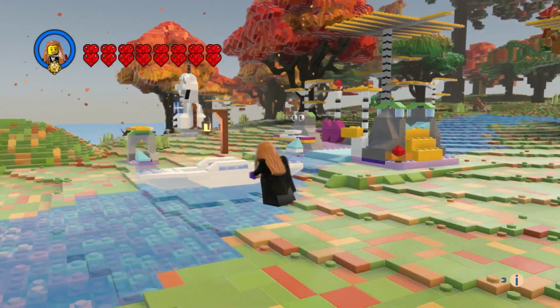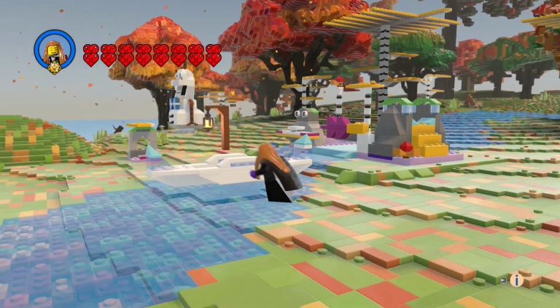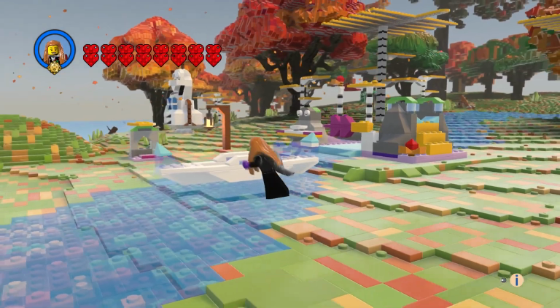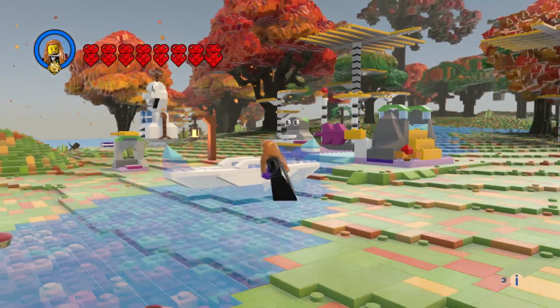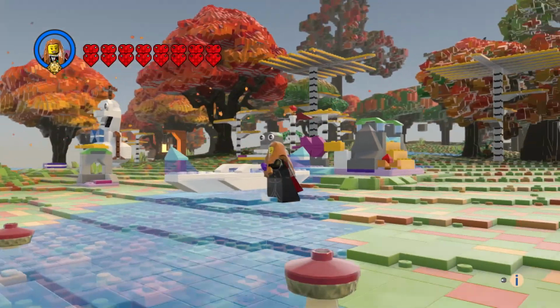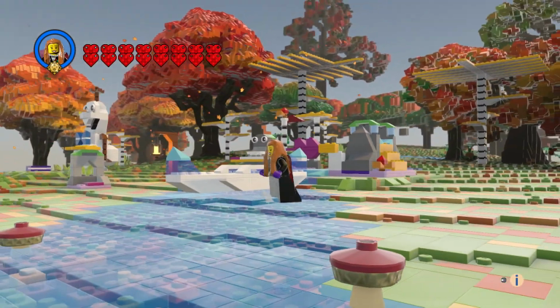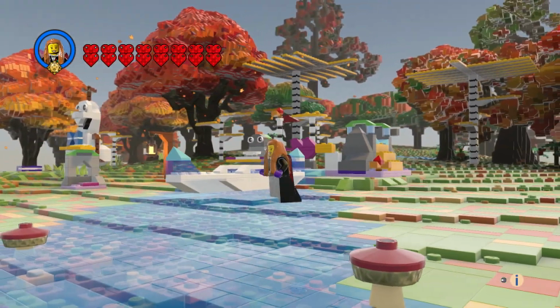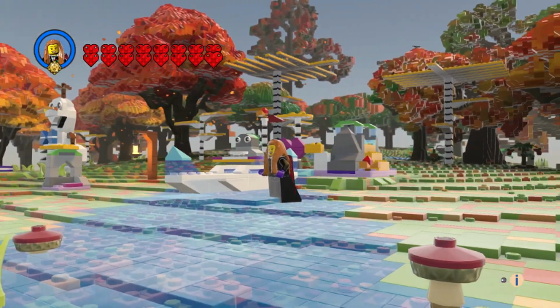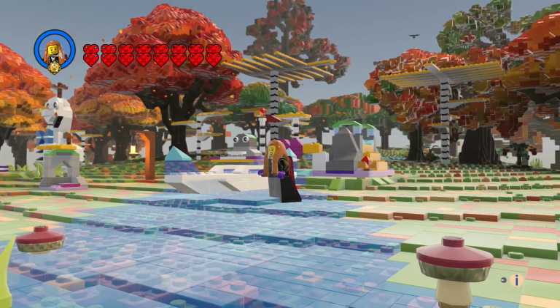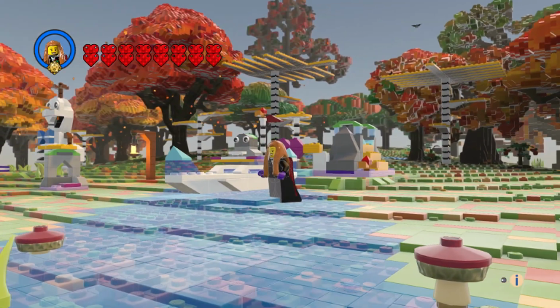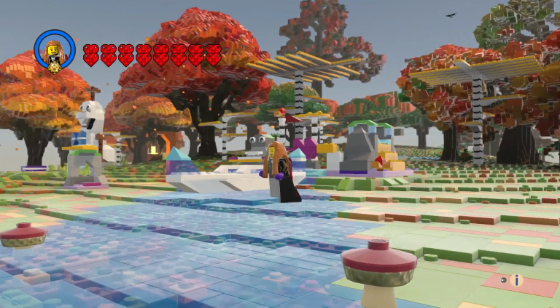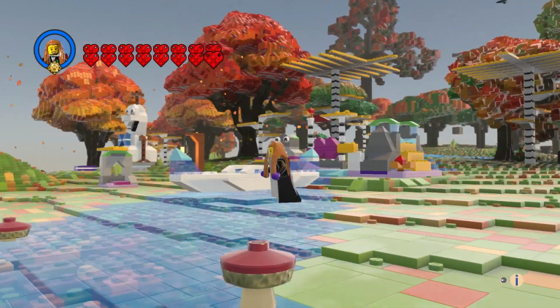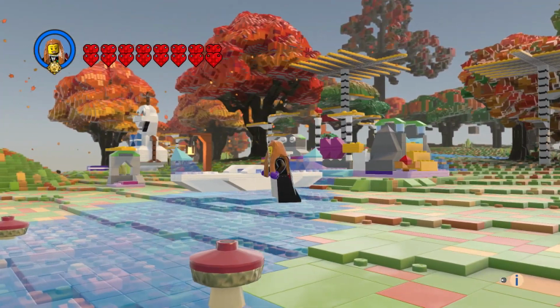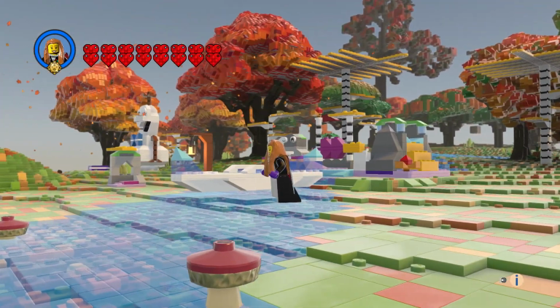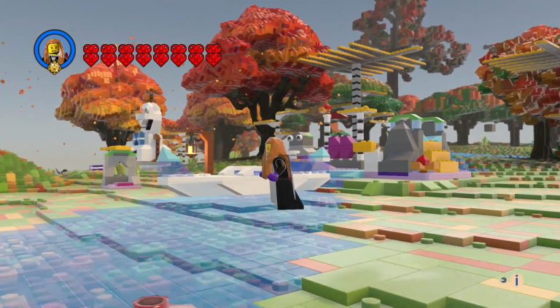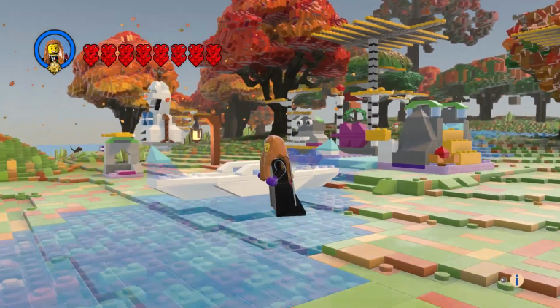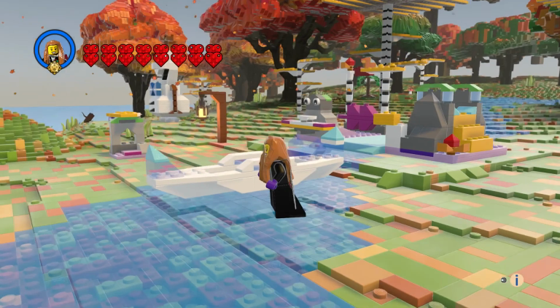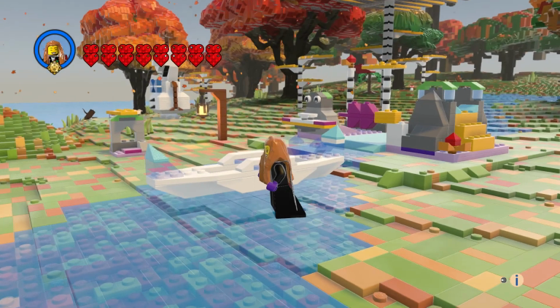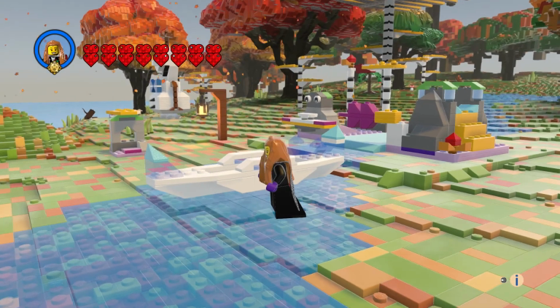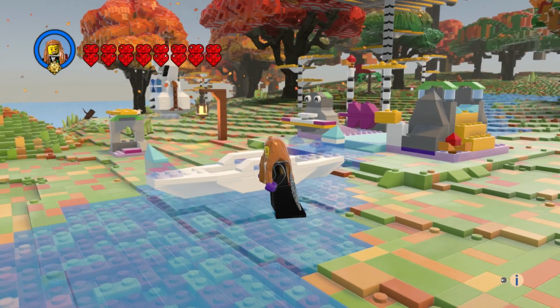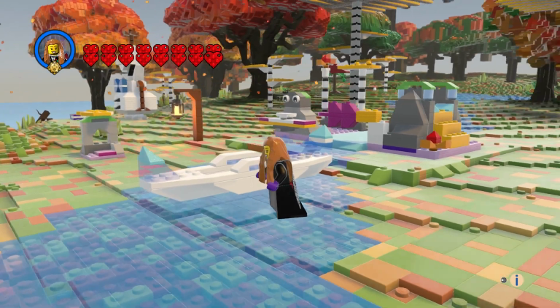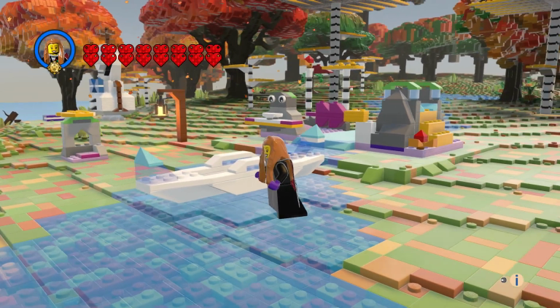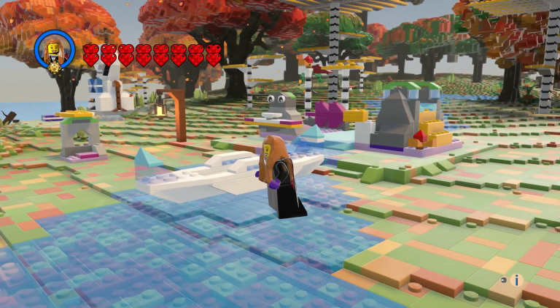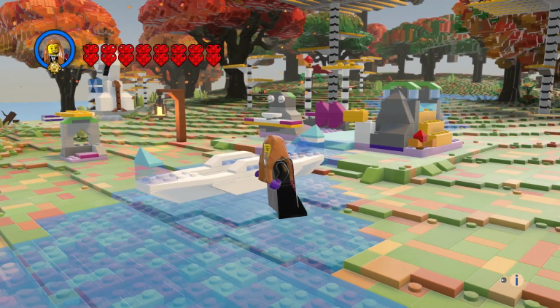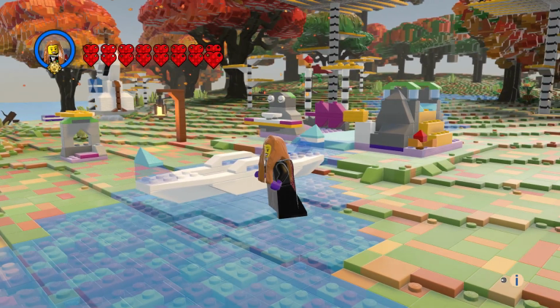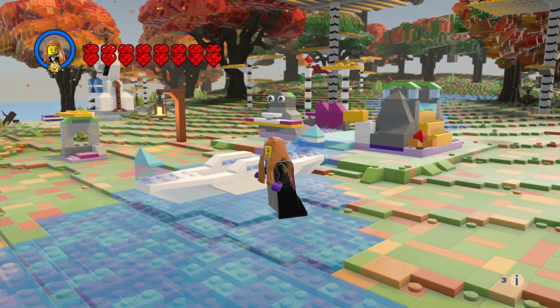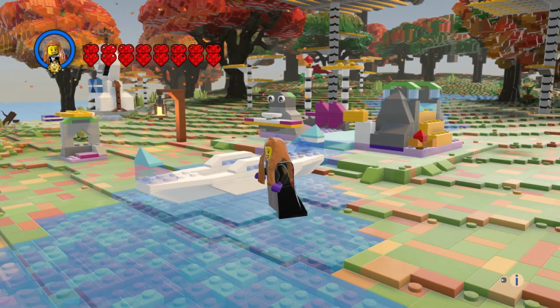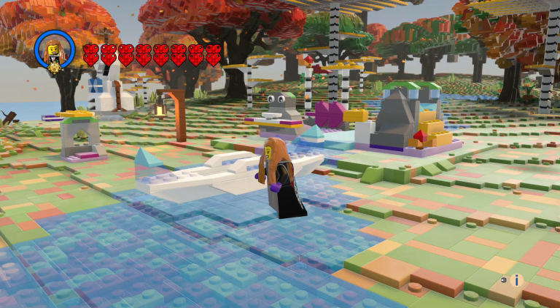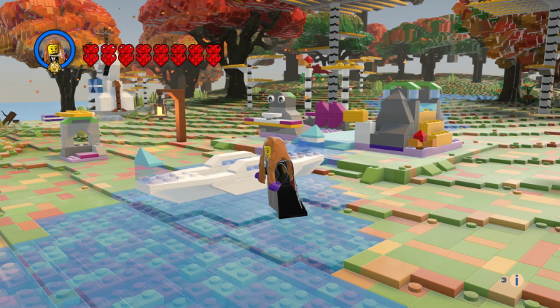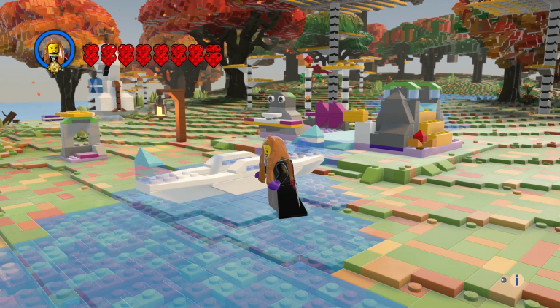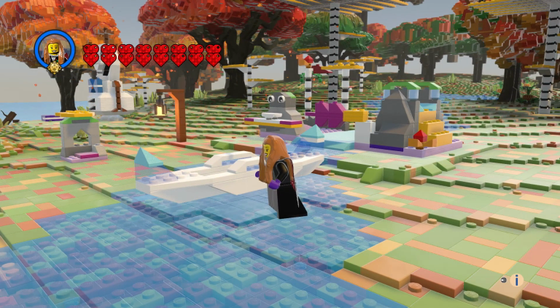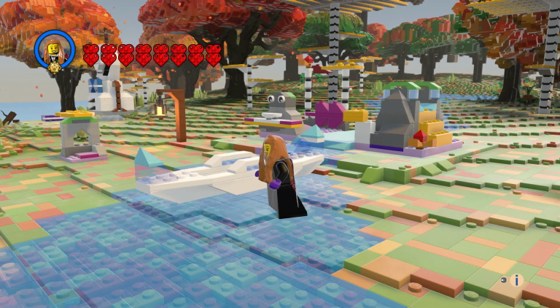And of course, I put the canoe one plate high, because otherwise it'll break the water.